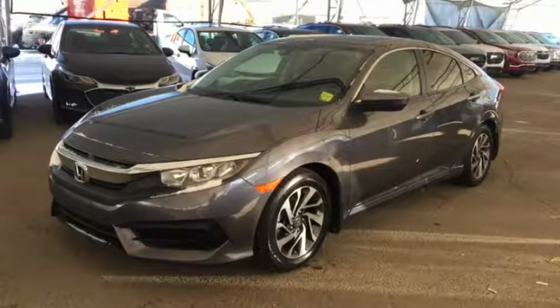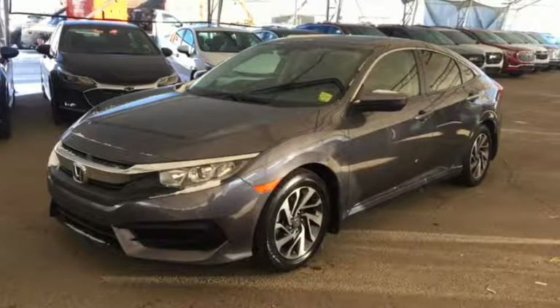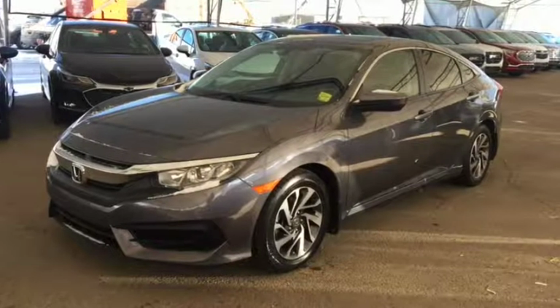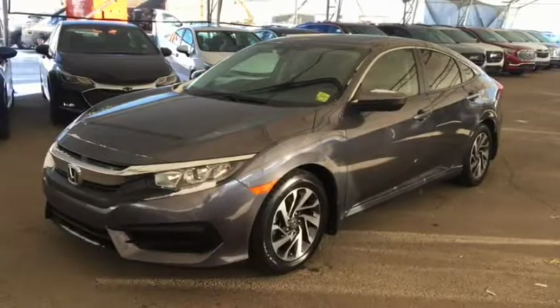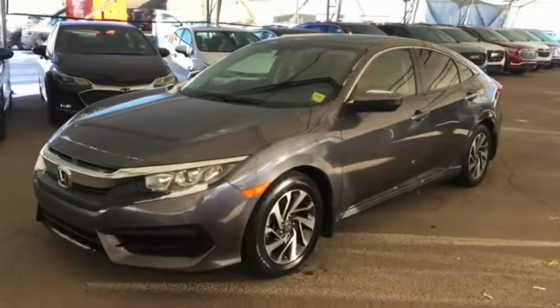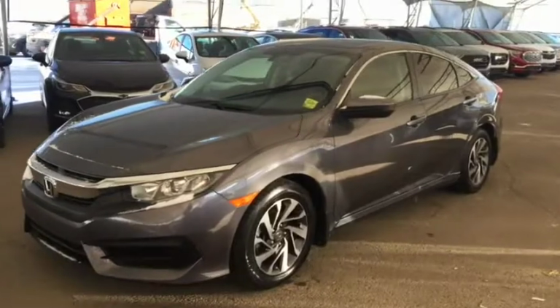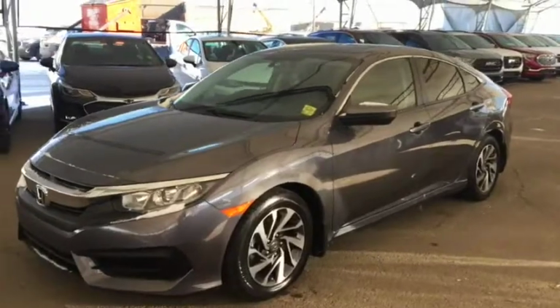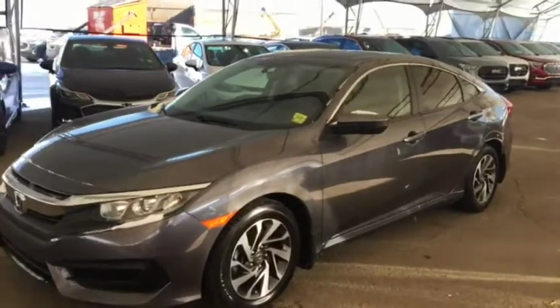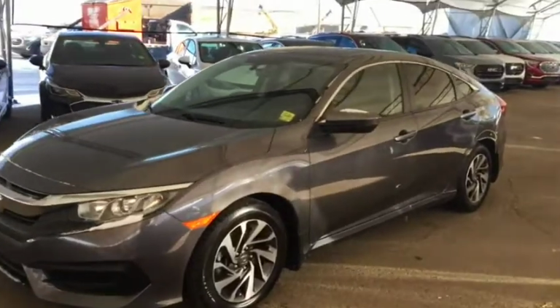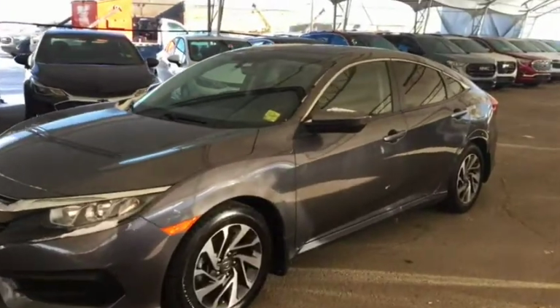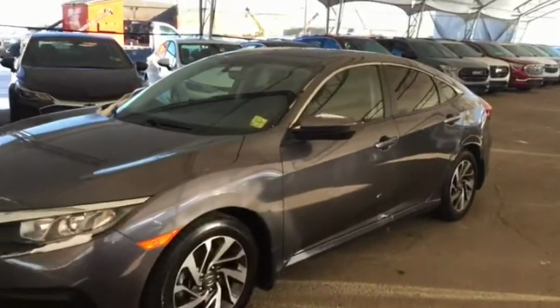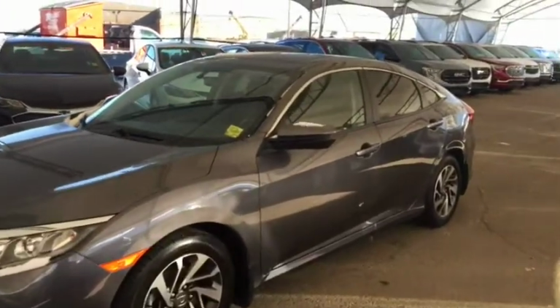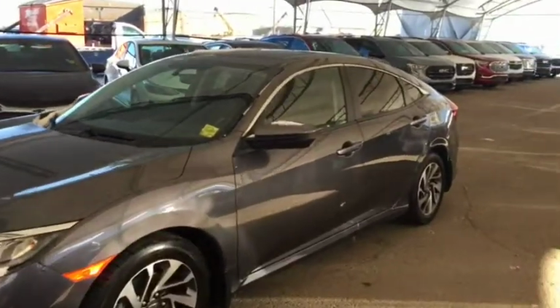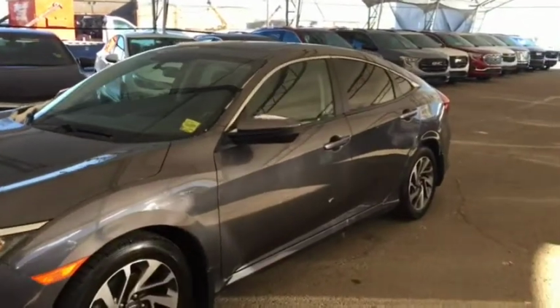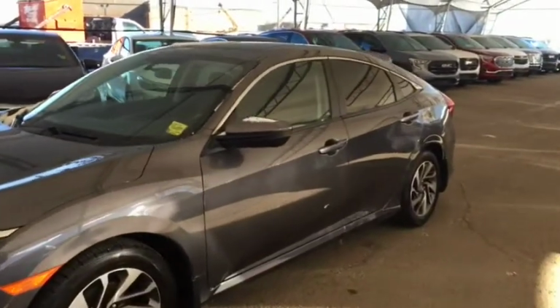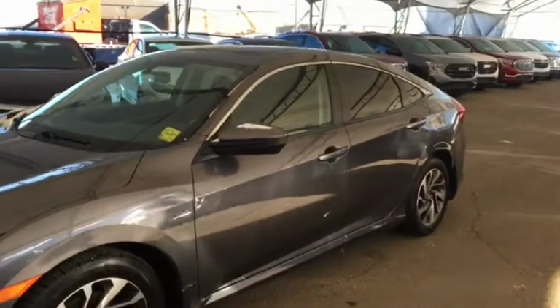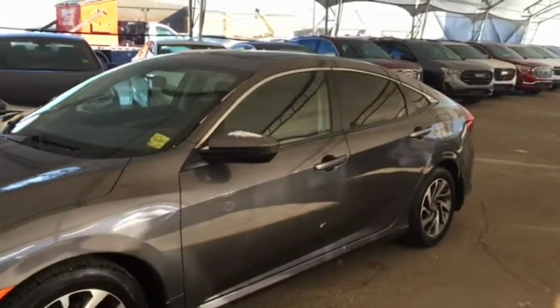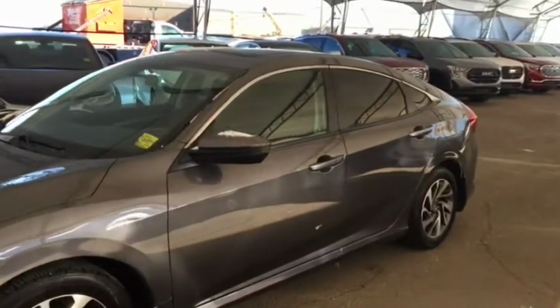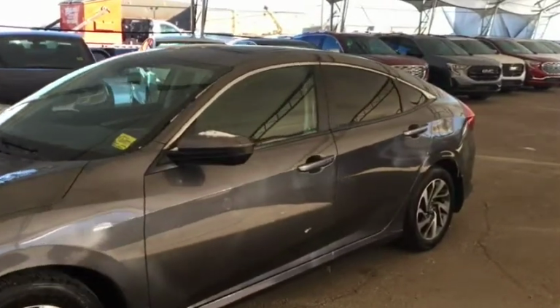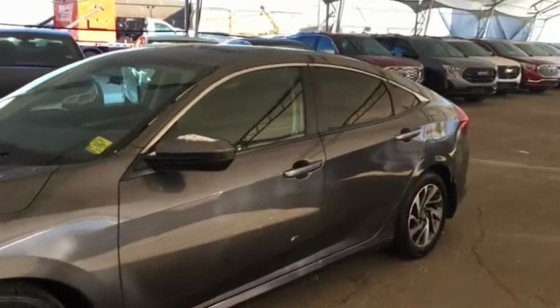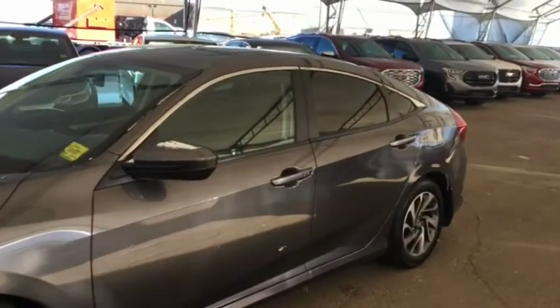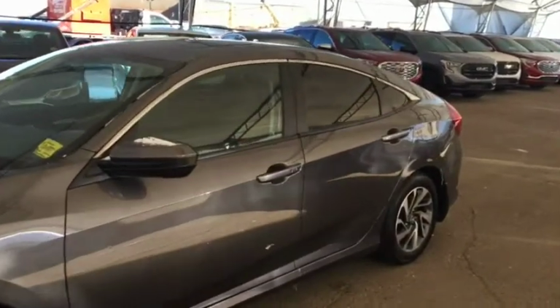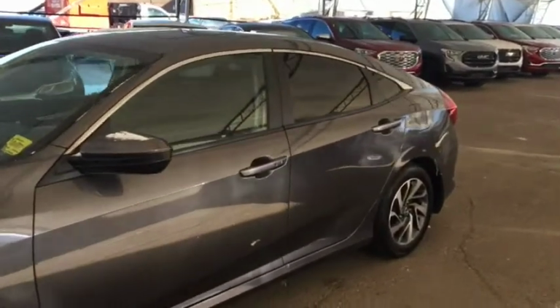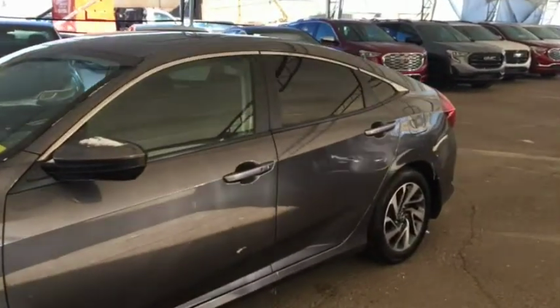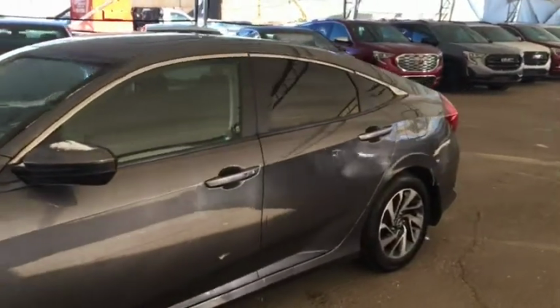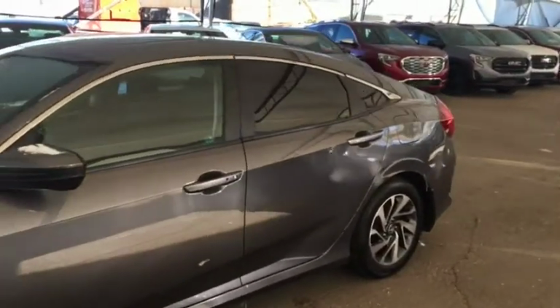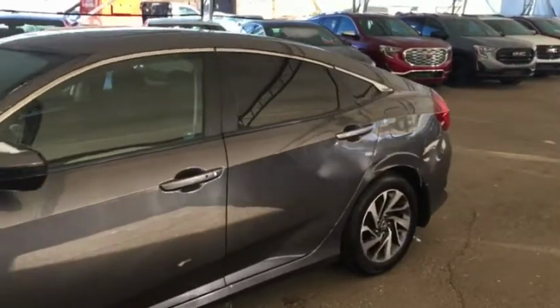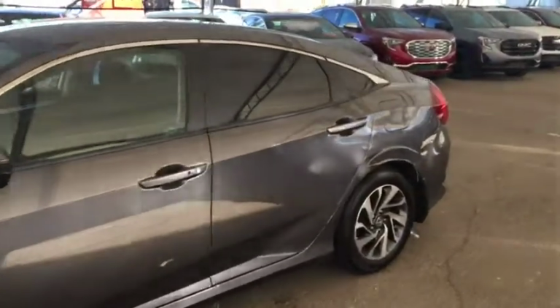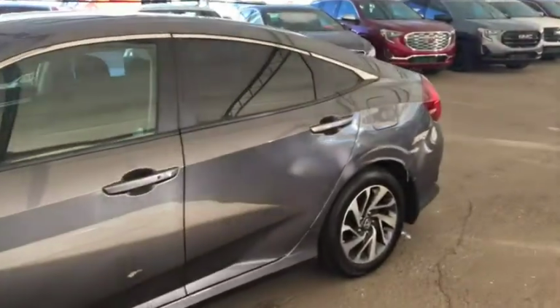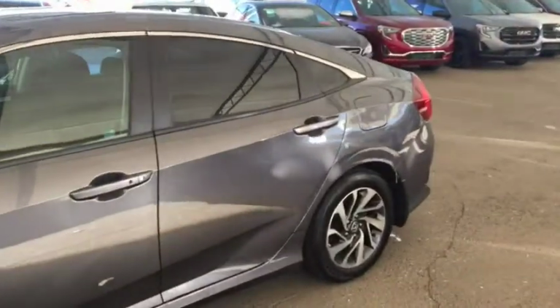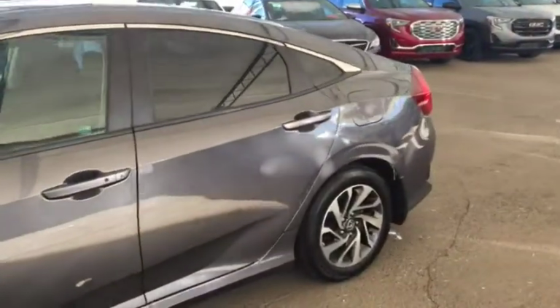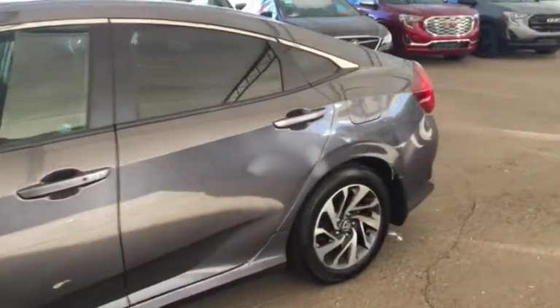Welcome to Davis Chevrolet. This is a pre-owned 2016 Honda Civic in the colour grey.